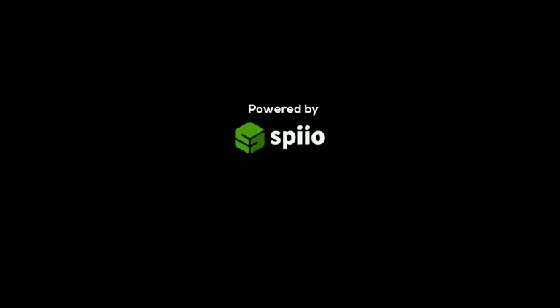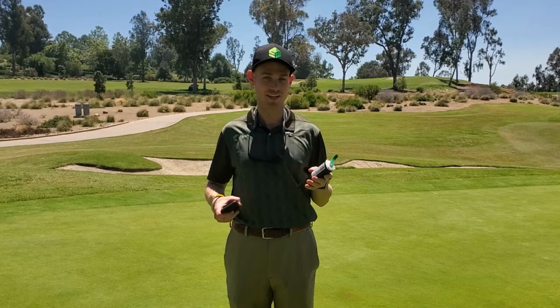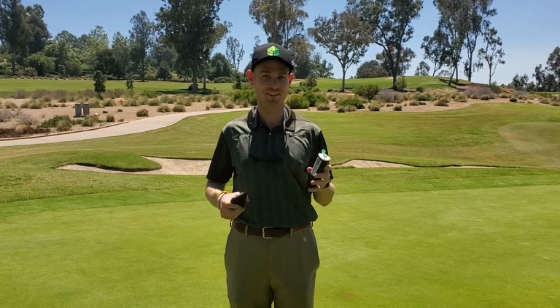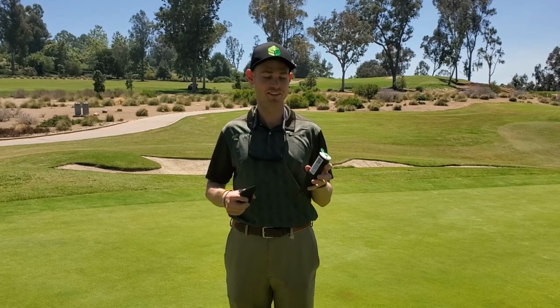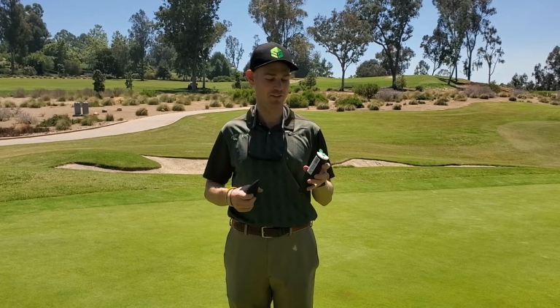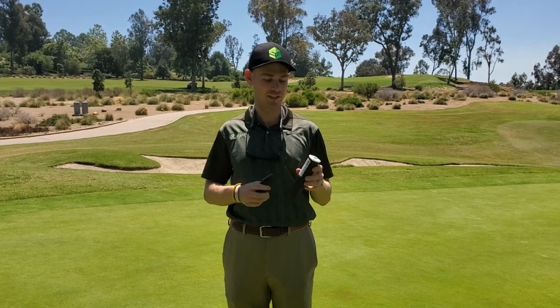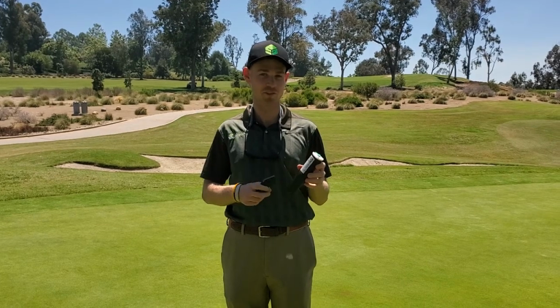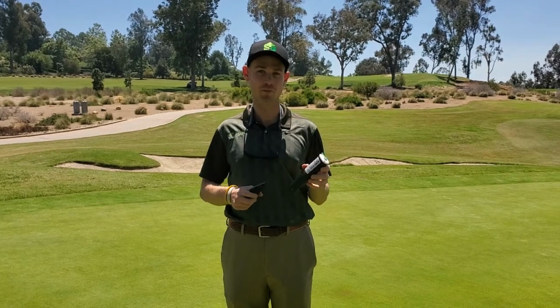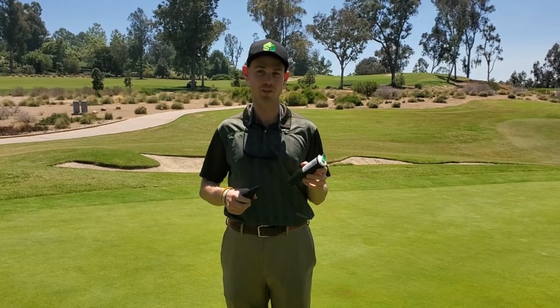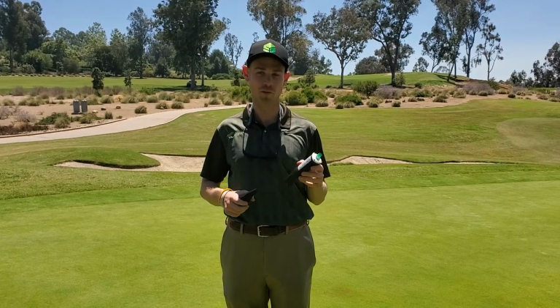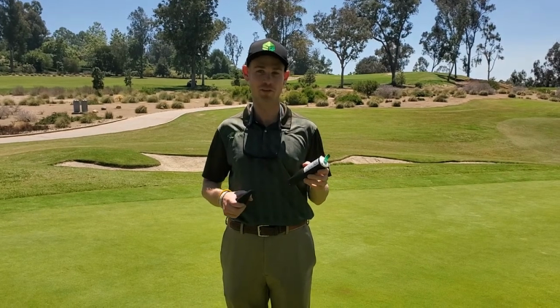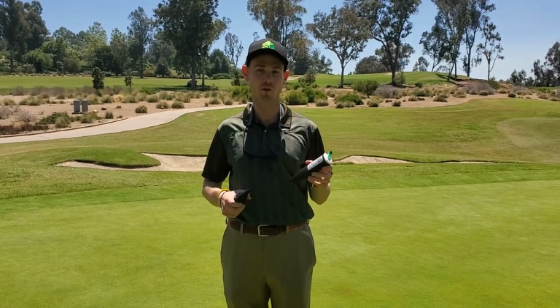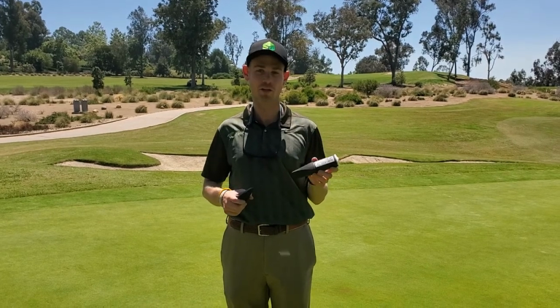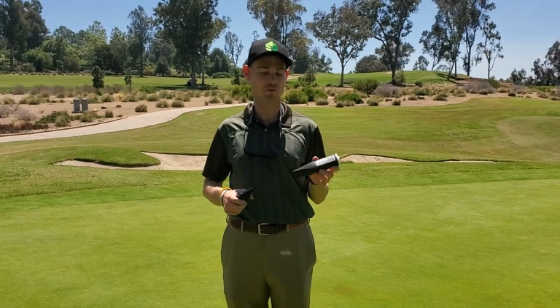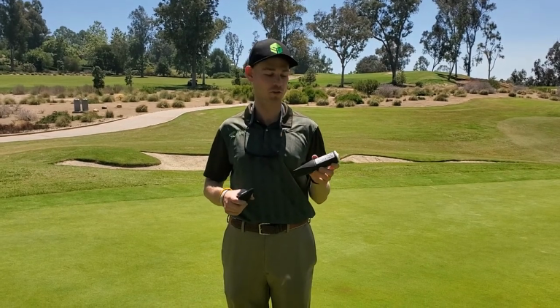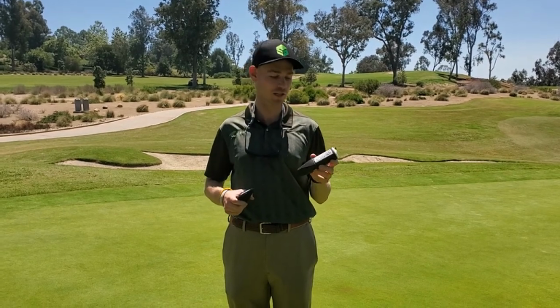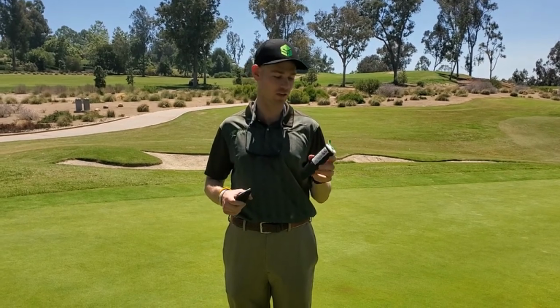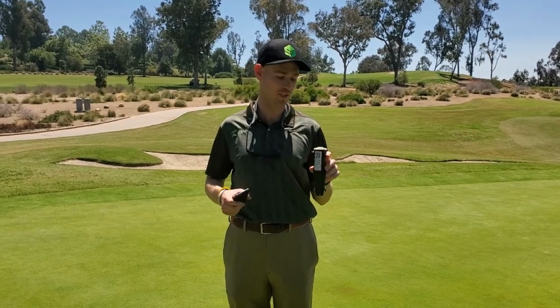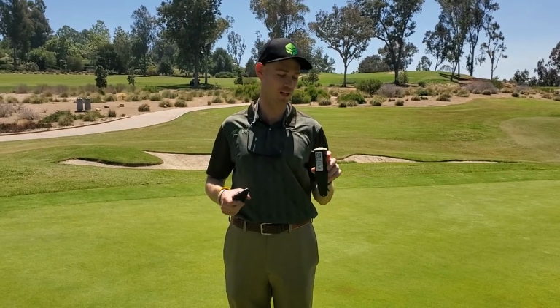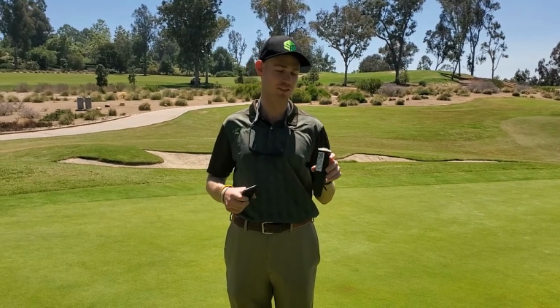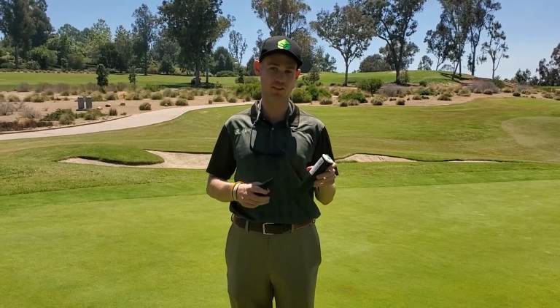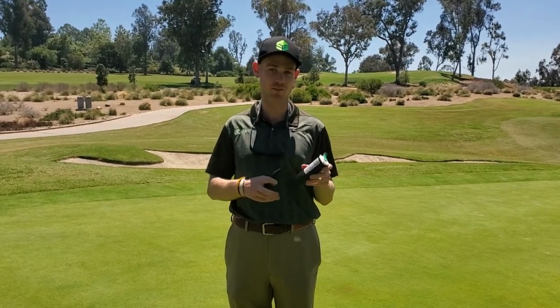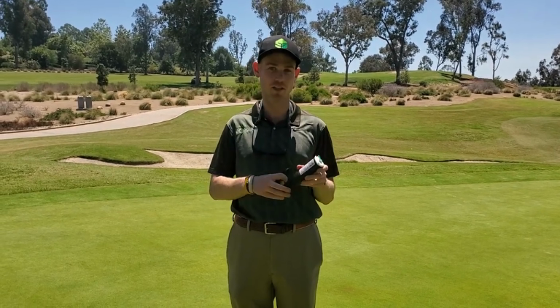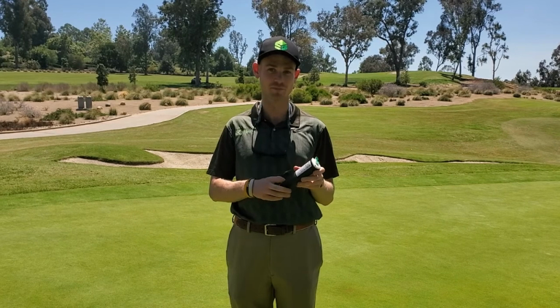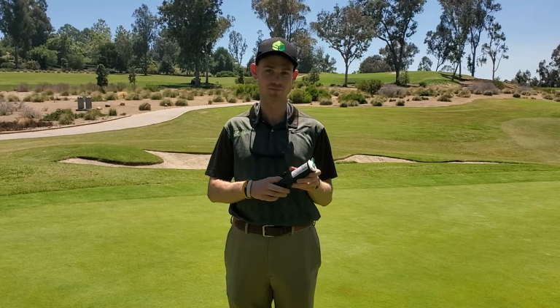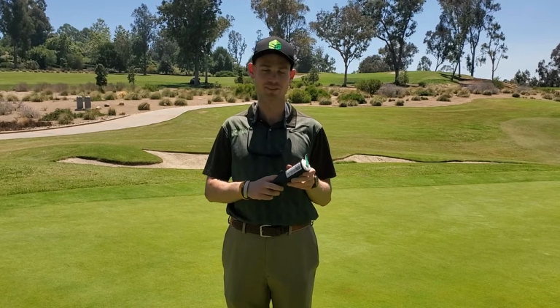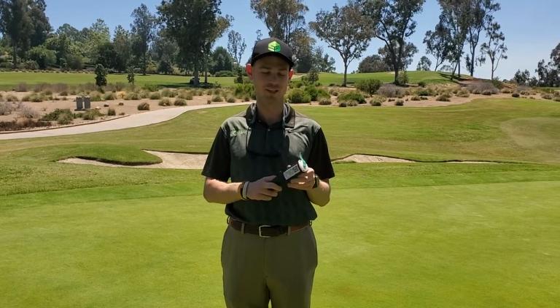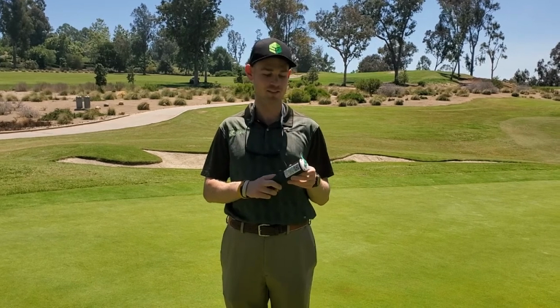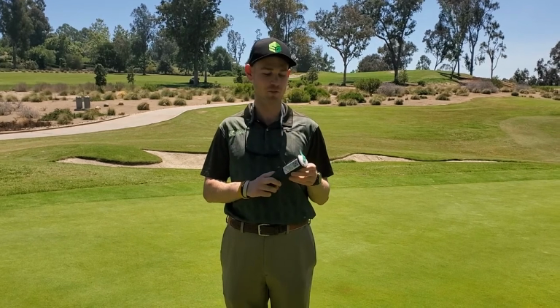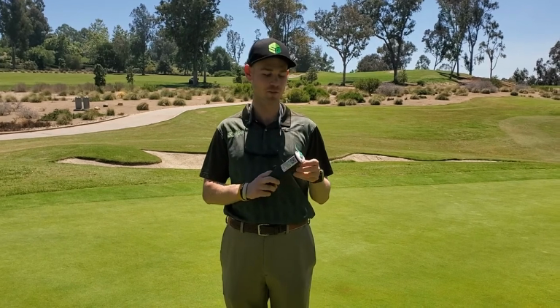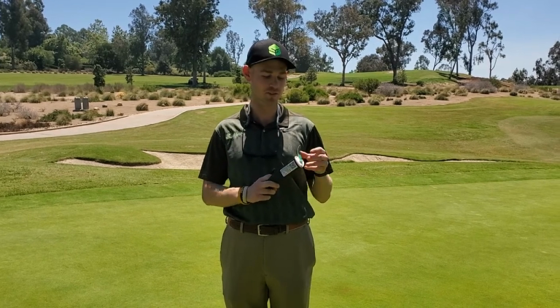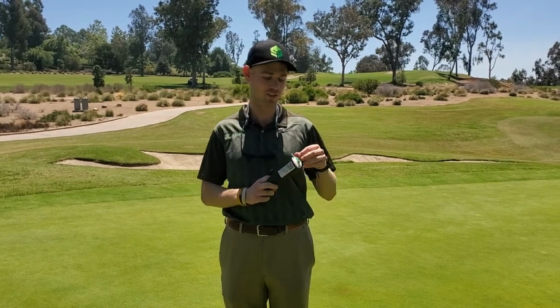Hi, this is David Lacha with SPIO. I'm going to walk you through the best practices for a SPIO installation.